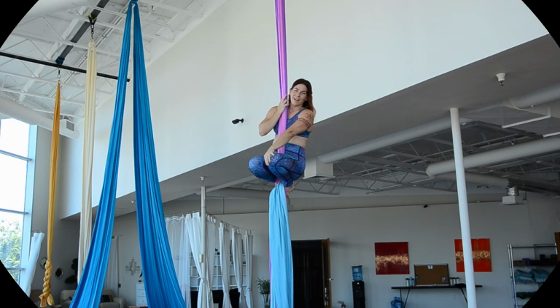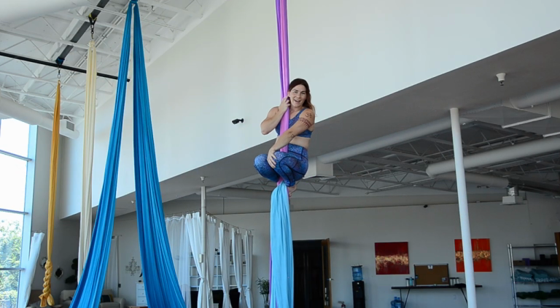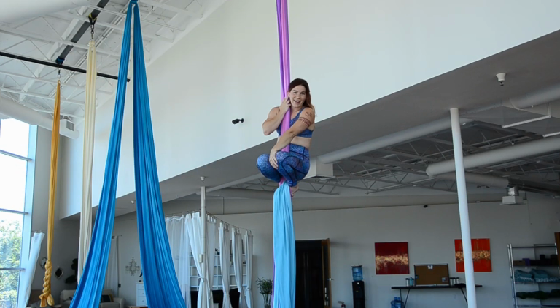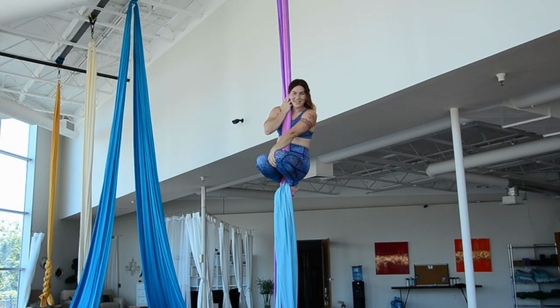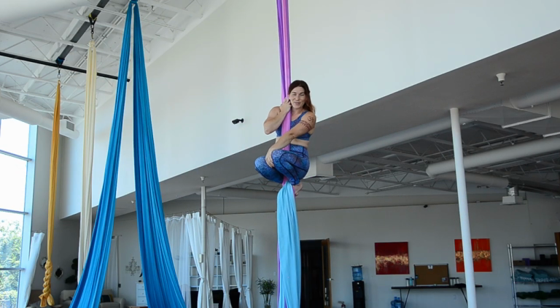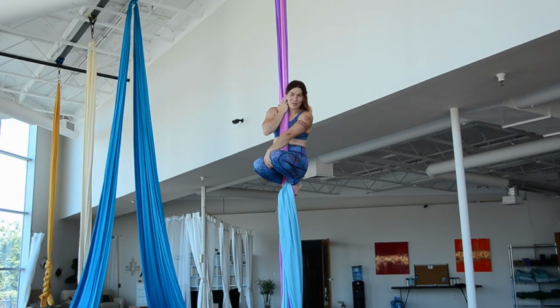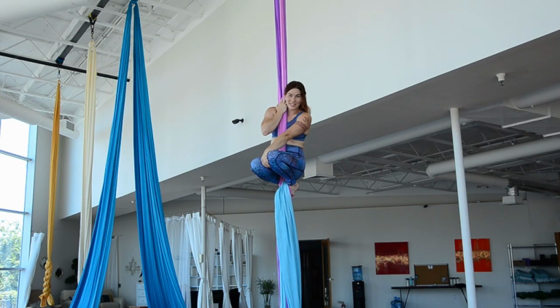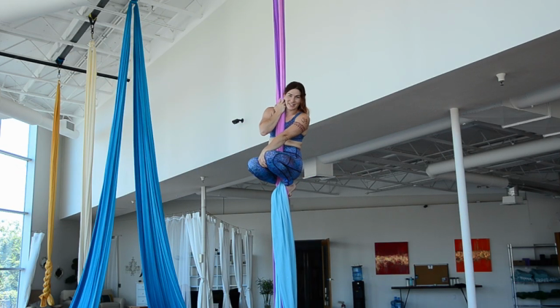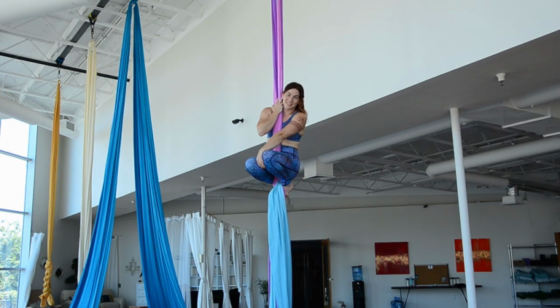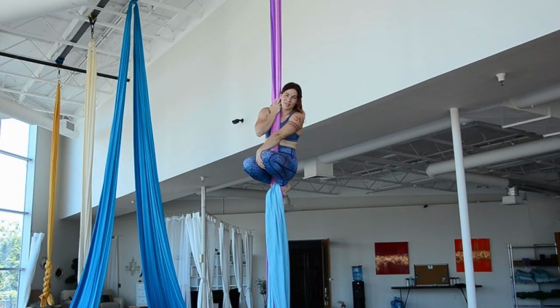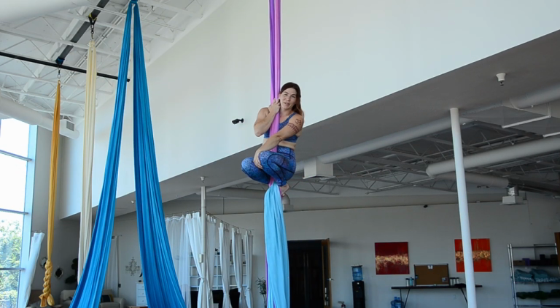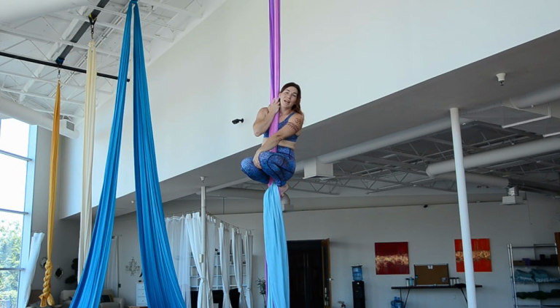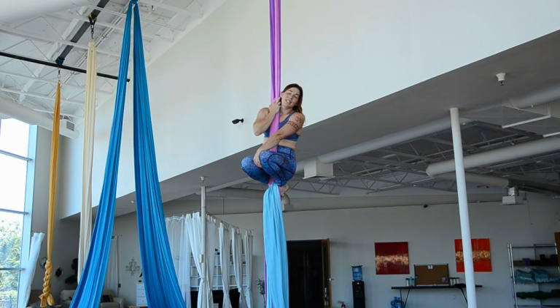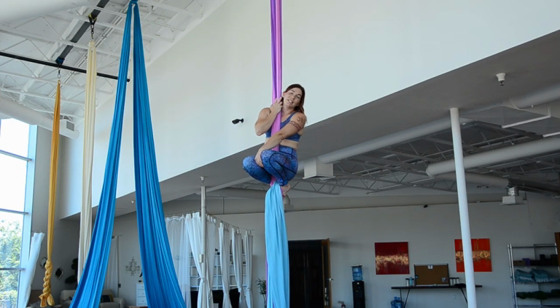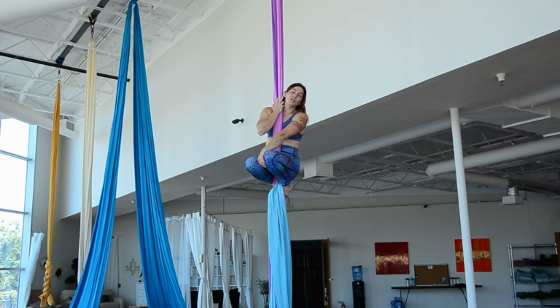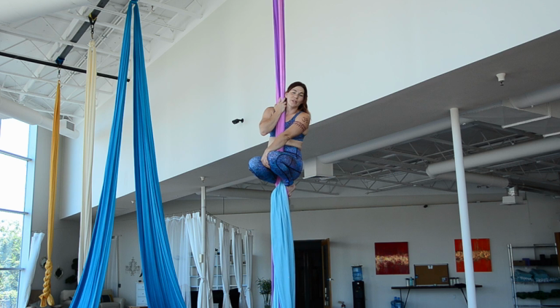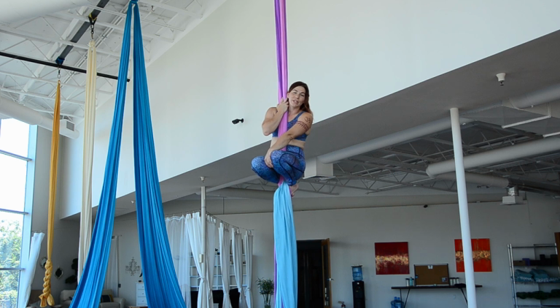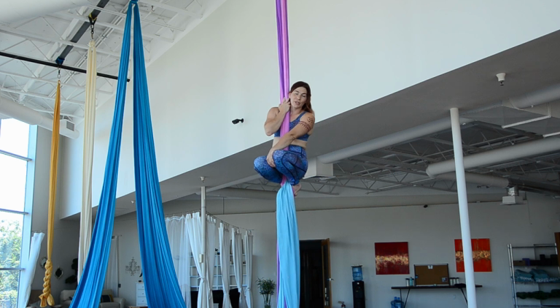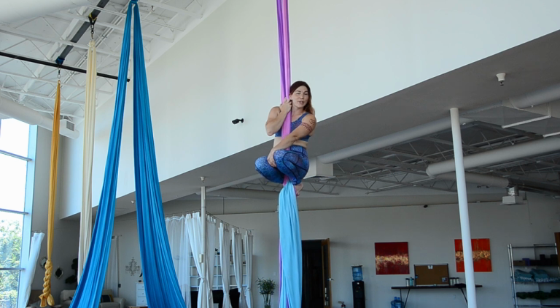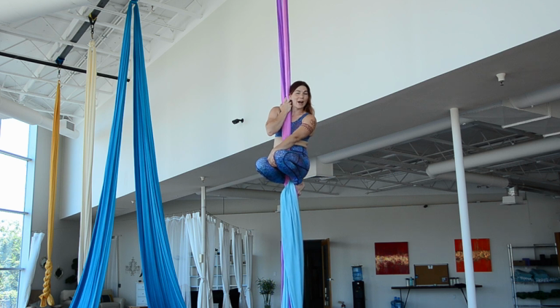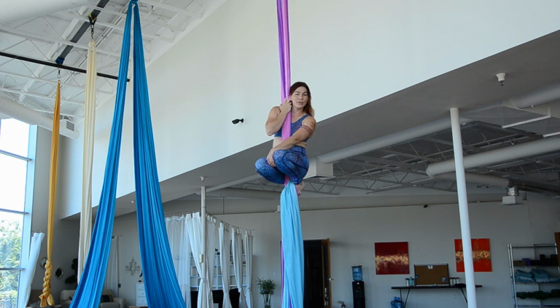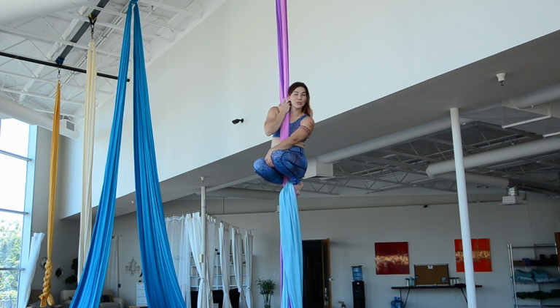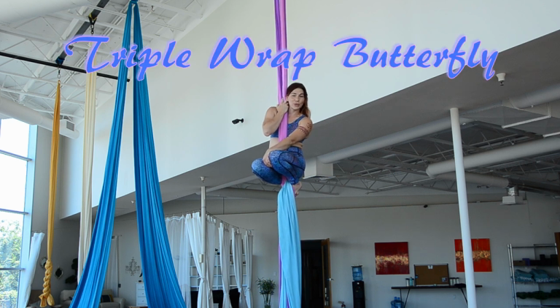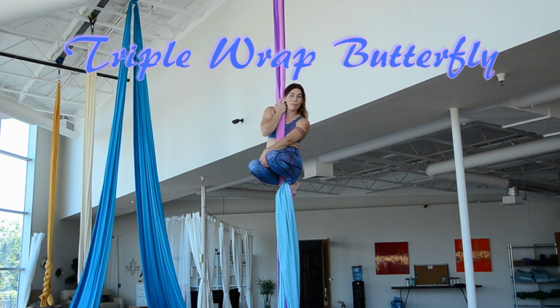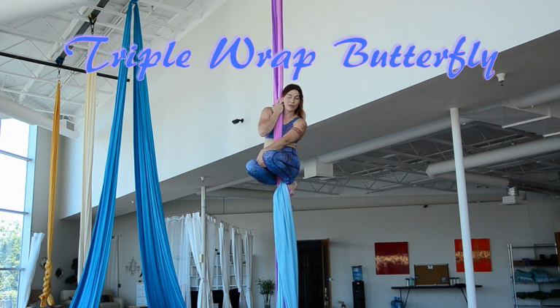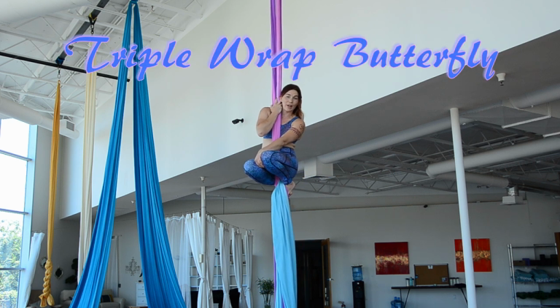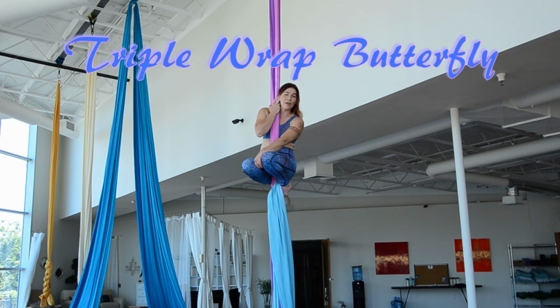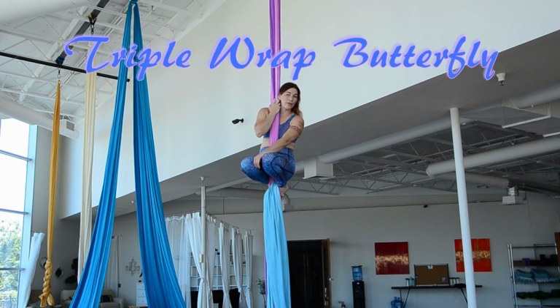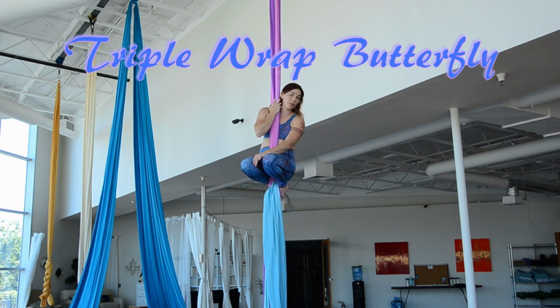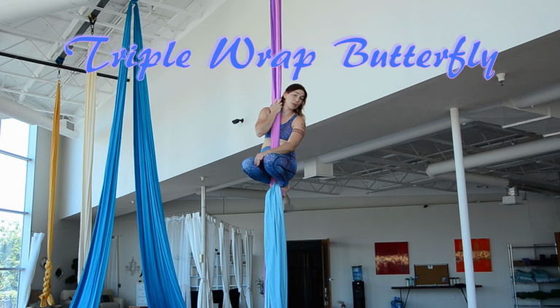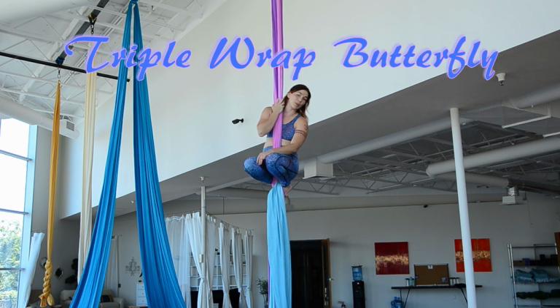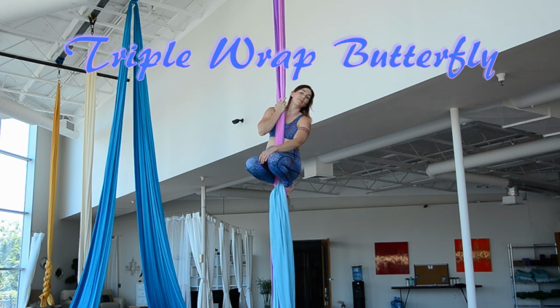Hi, and welcome back to AirySD. Today's tutorial is showing you how to do butterfly from triple wraps.